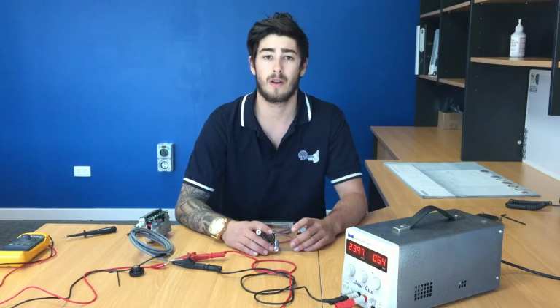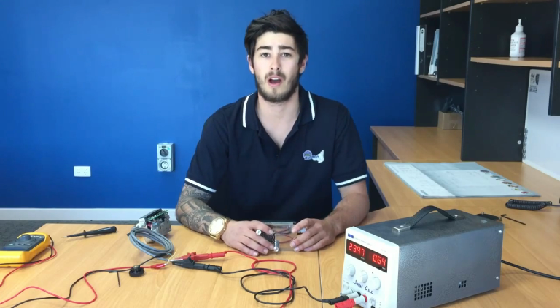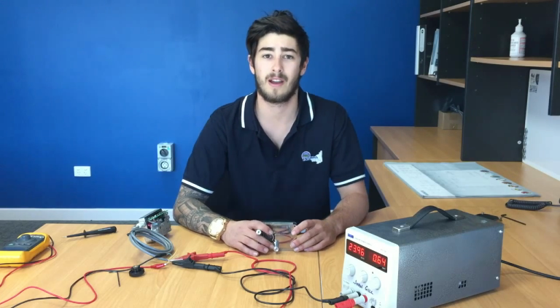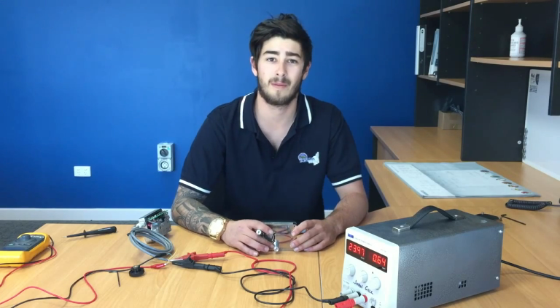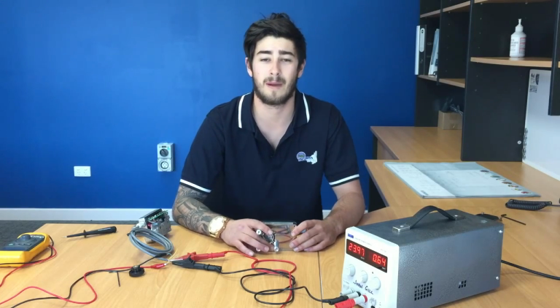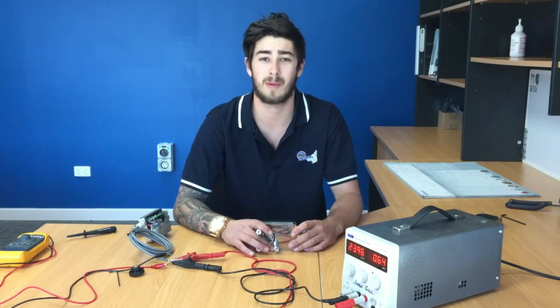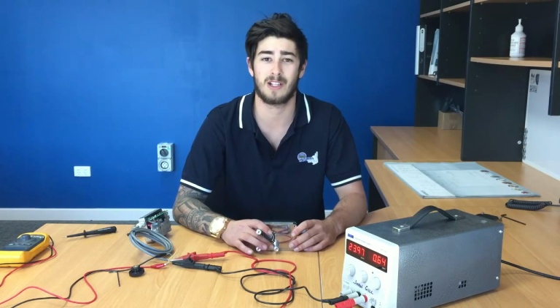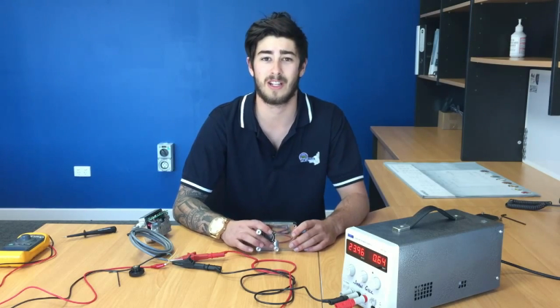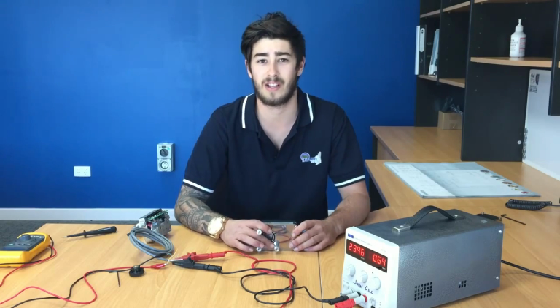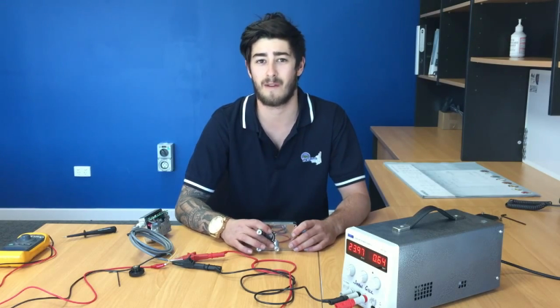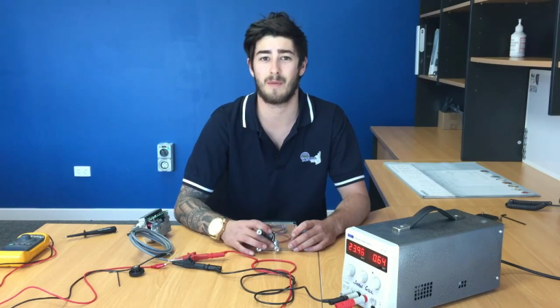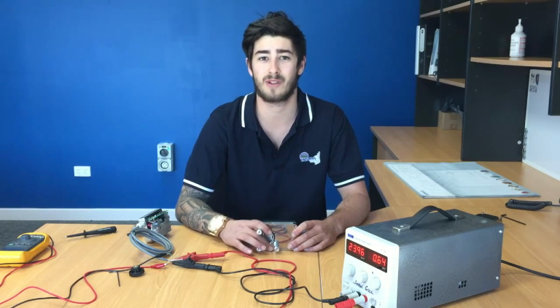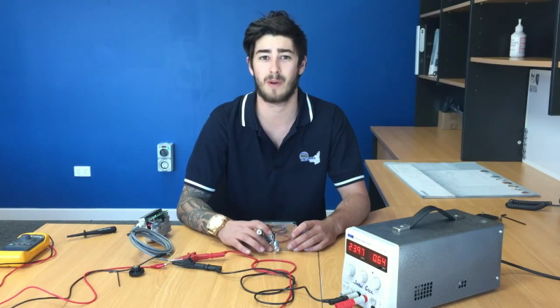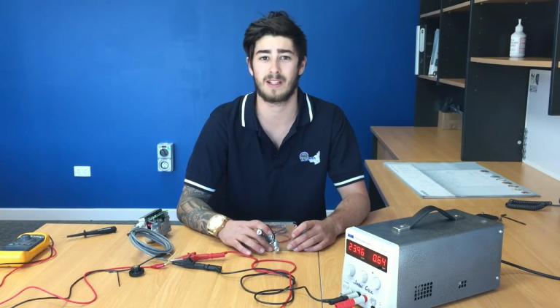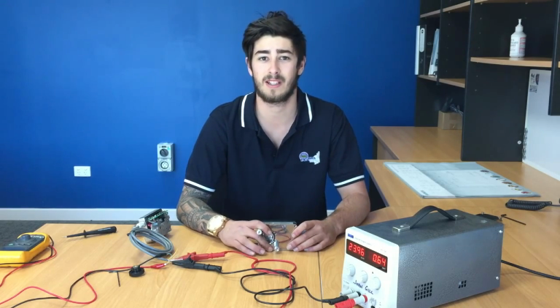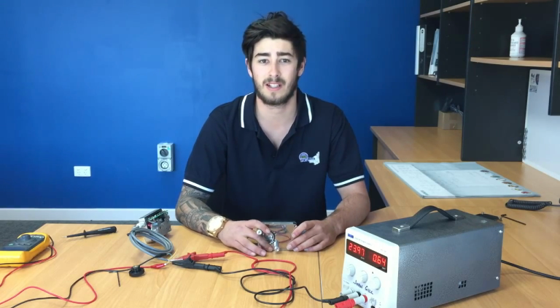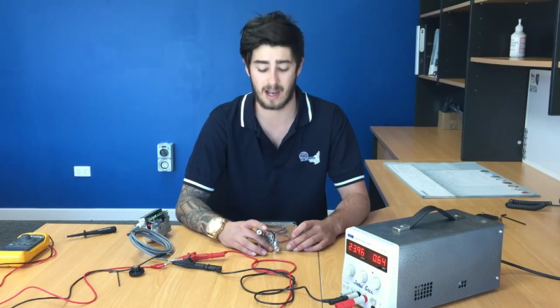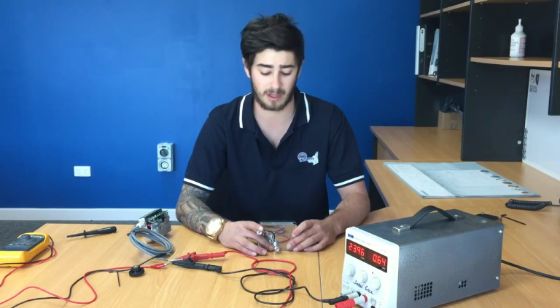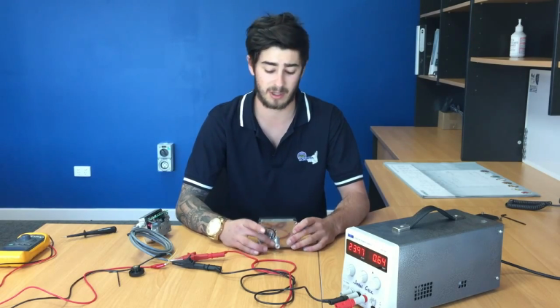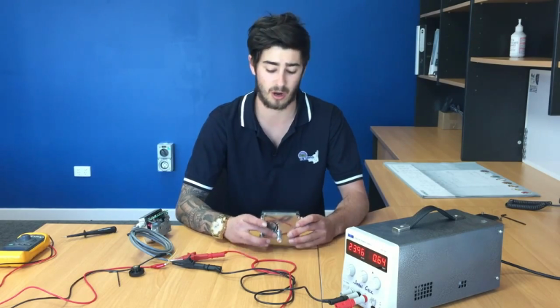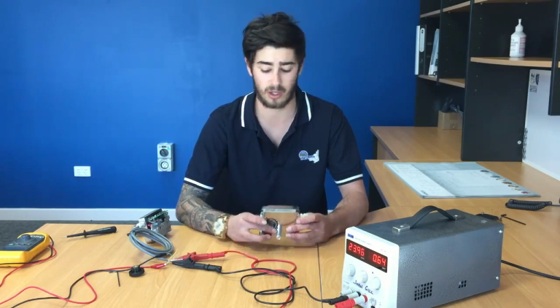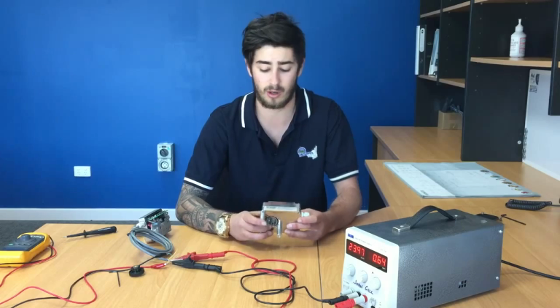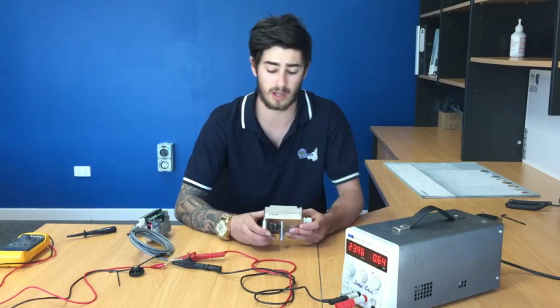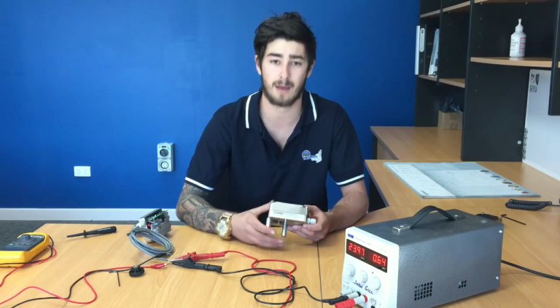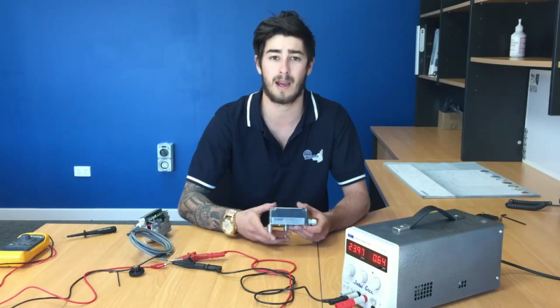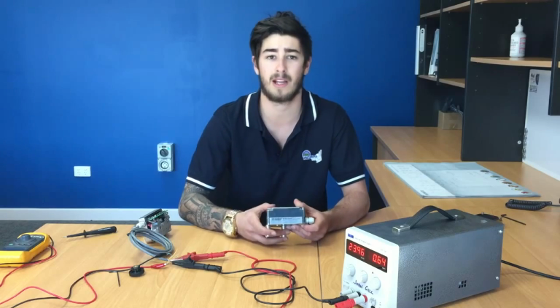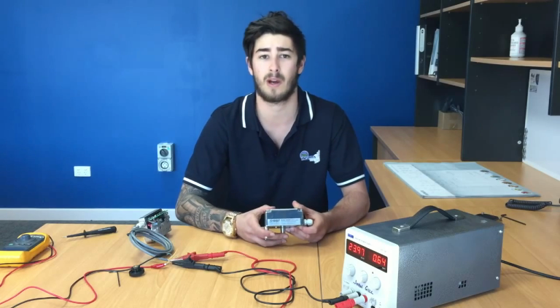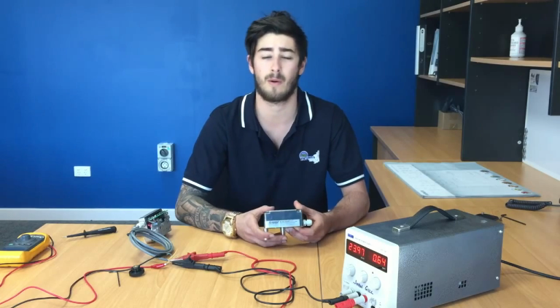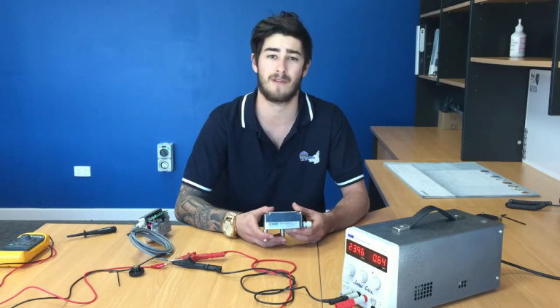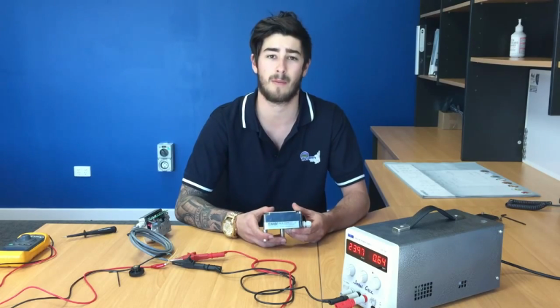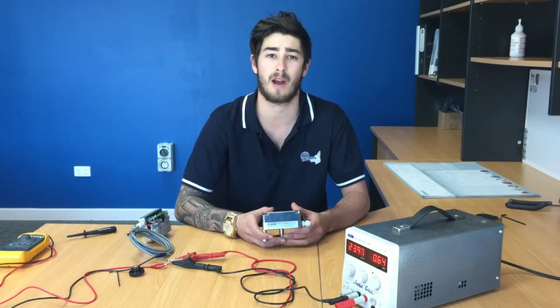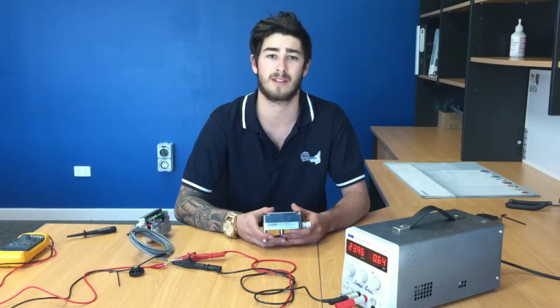Hi, my name is Bart Jansen and I'm from Instrowest. Today I'm going to be showing you the Handbay Actuator, one of our products.